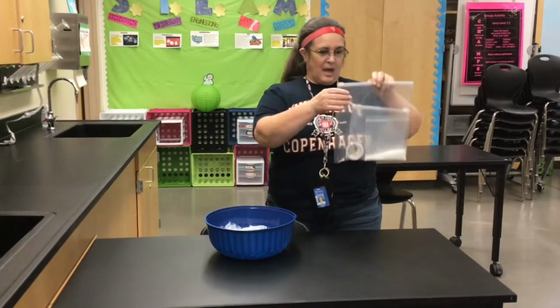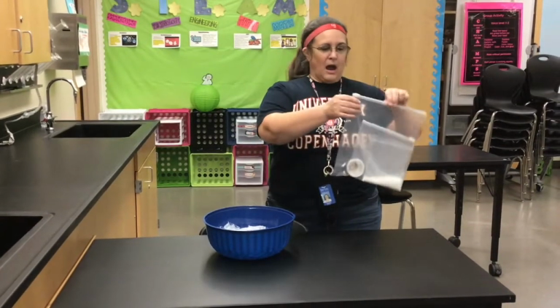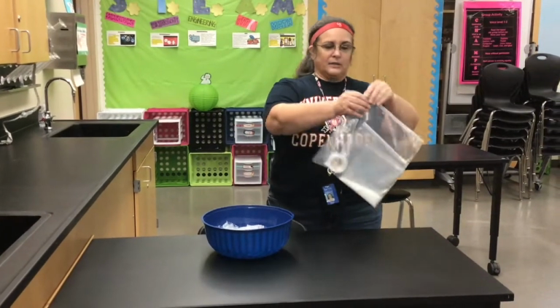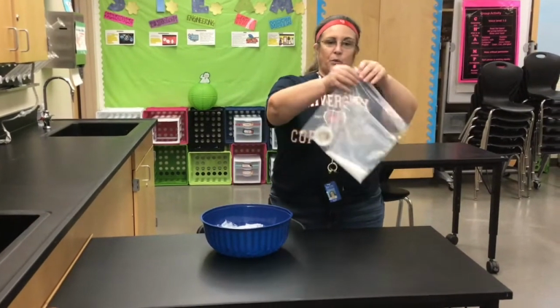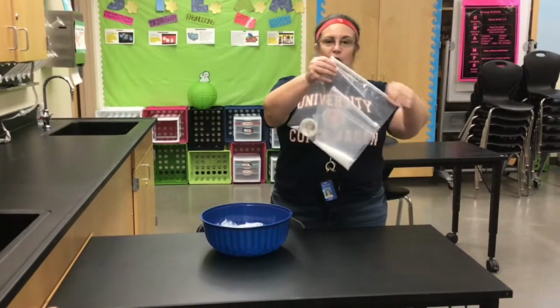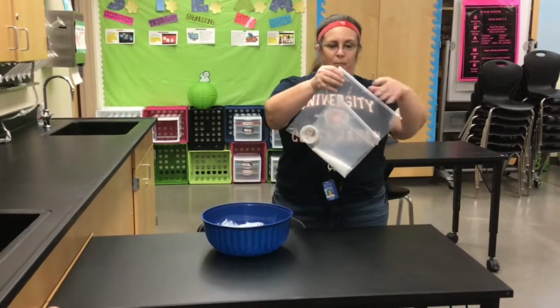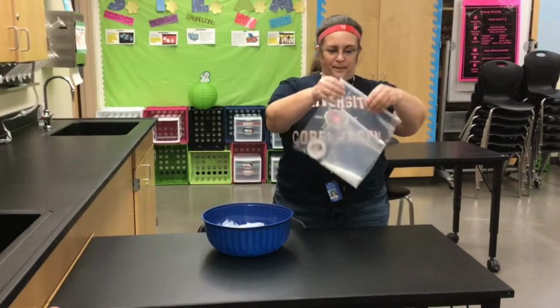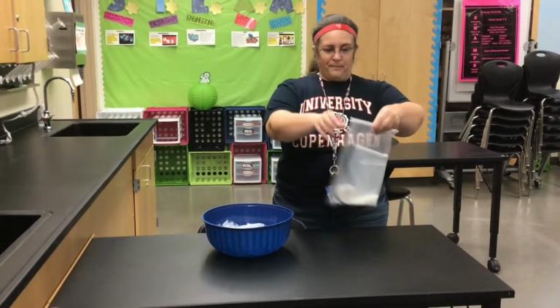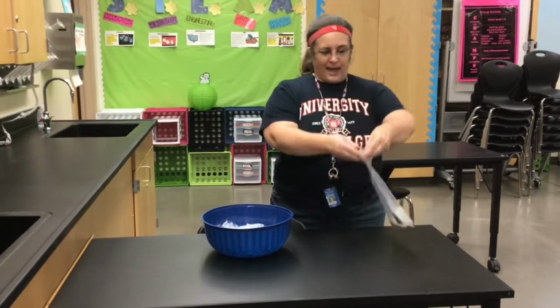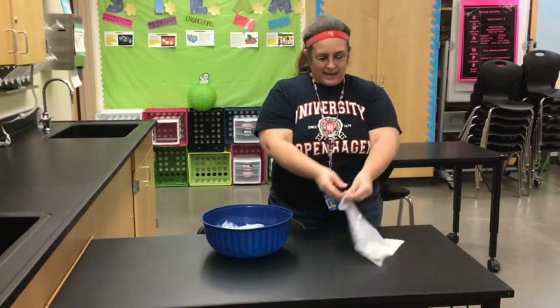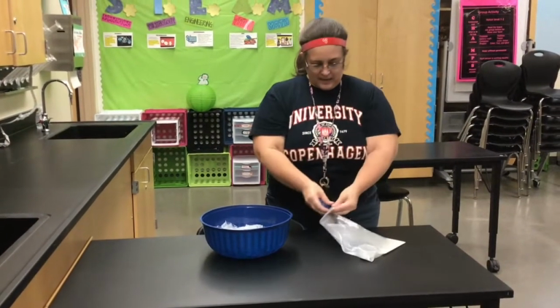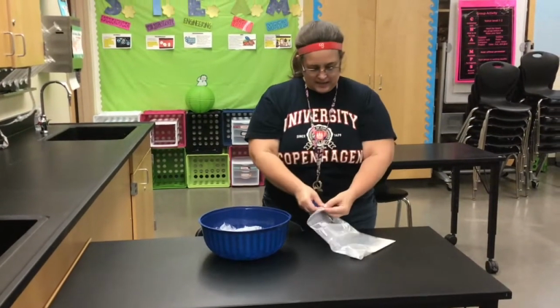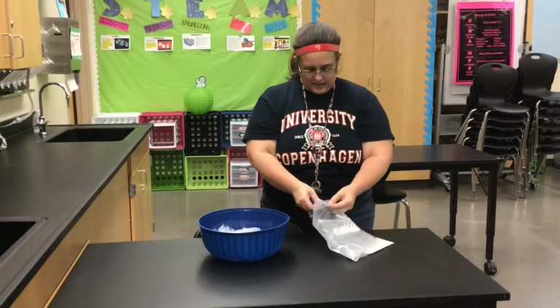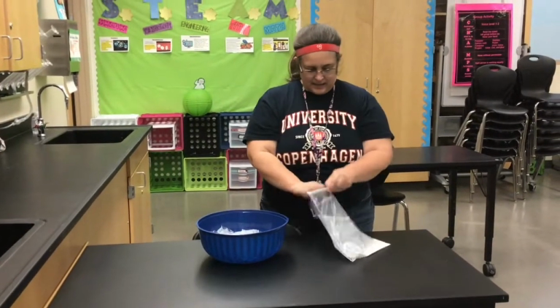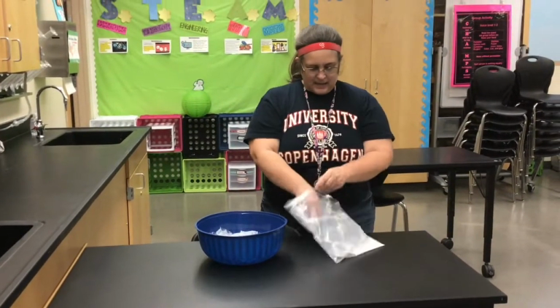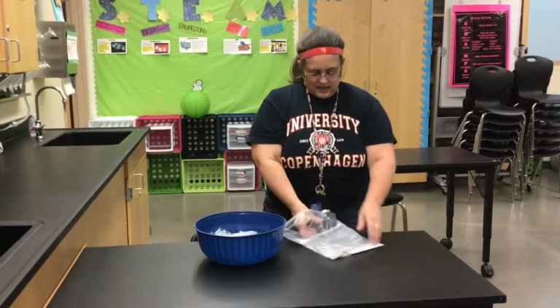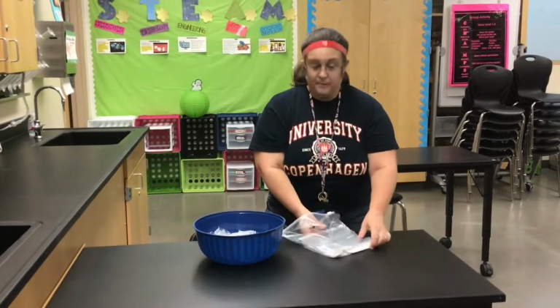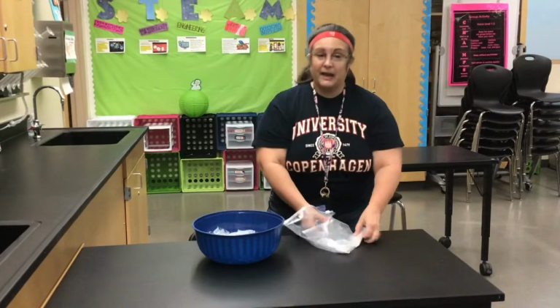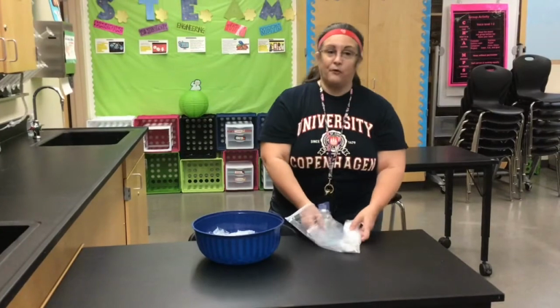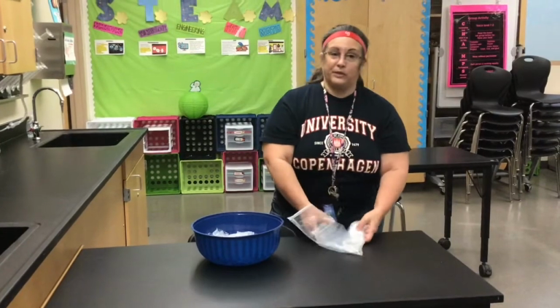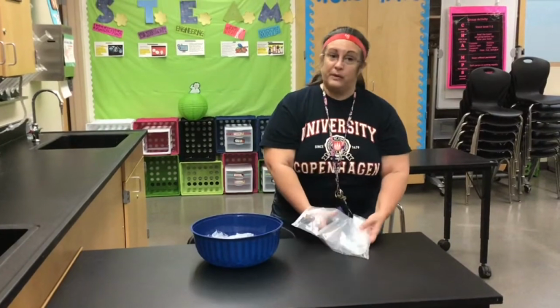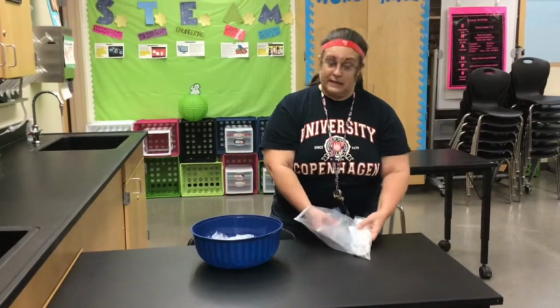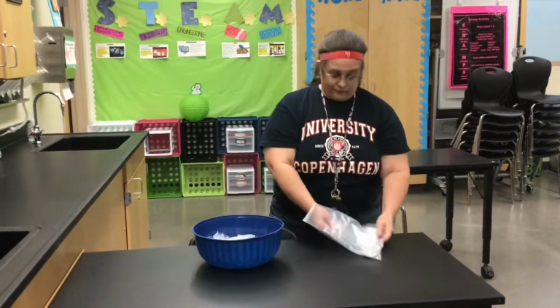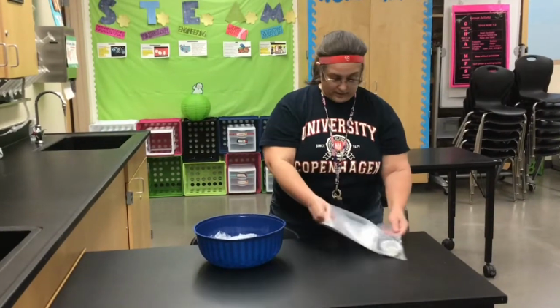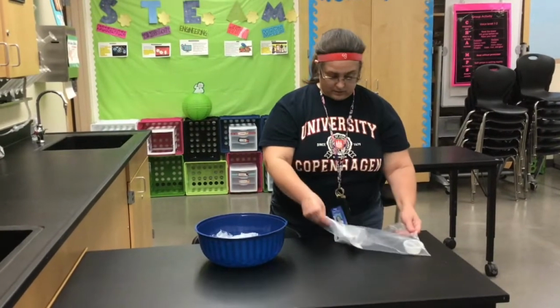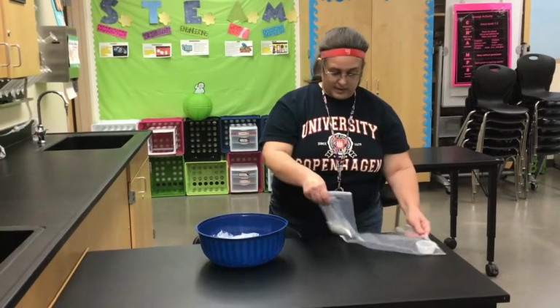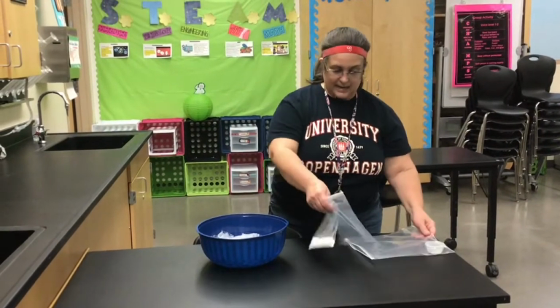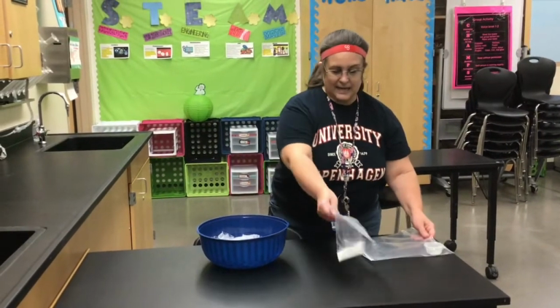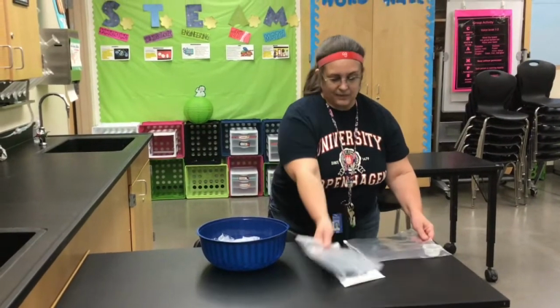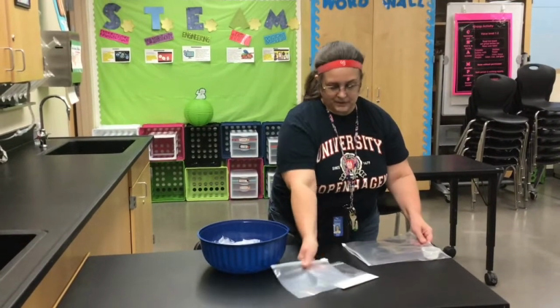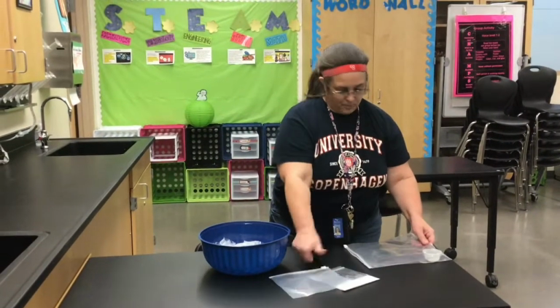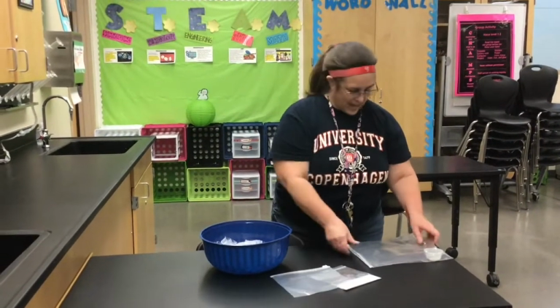Alright, so we're going to open up the bag, but be careful with it — we need it for later. And take out the supplies.